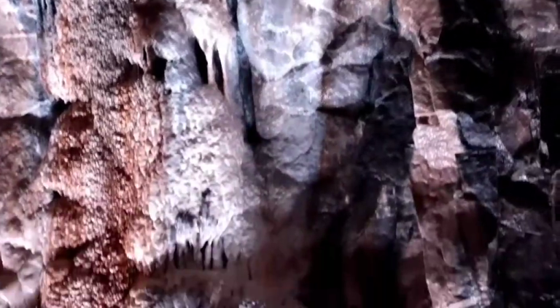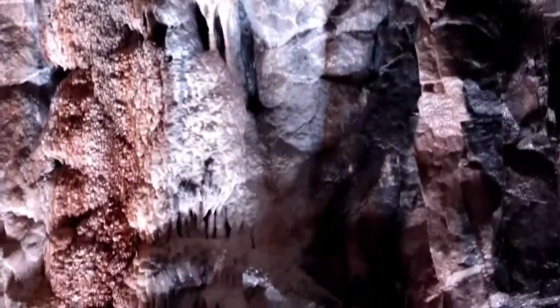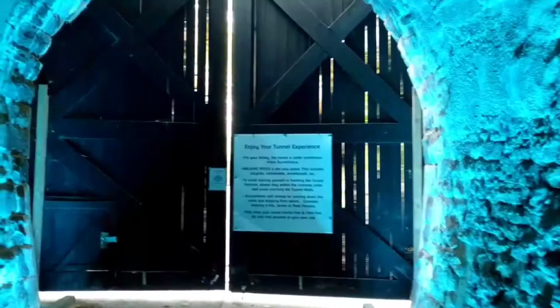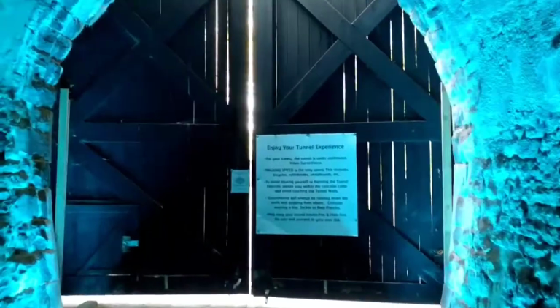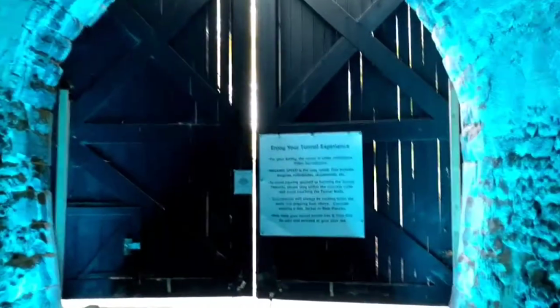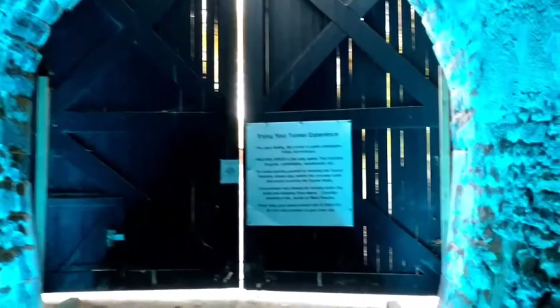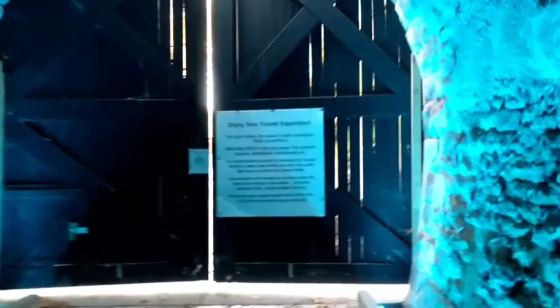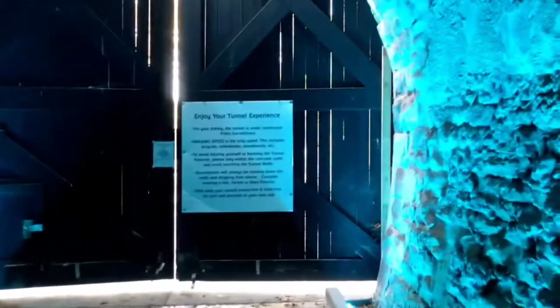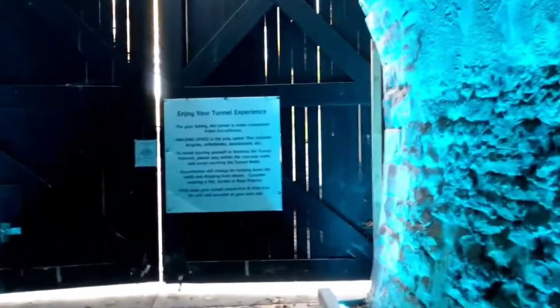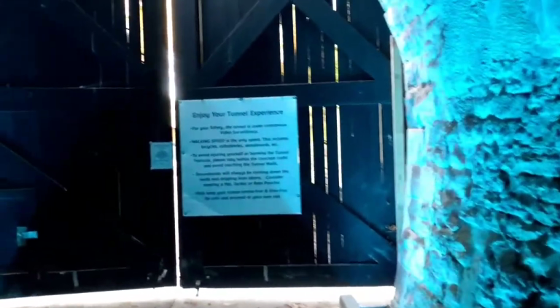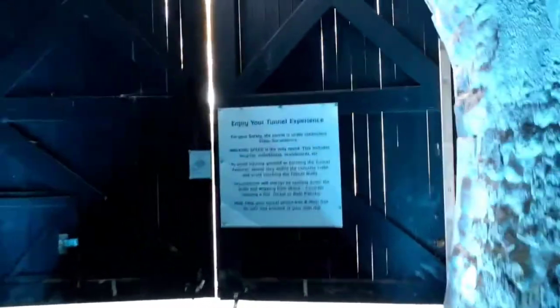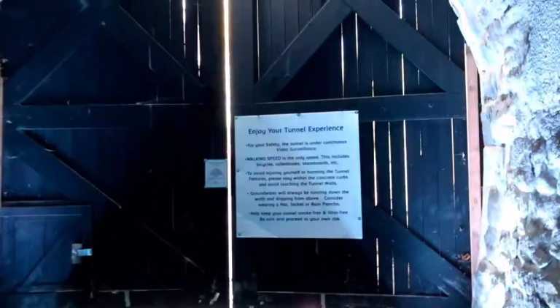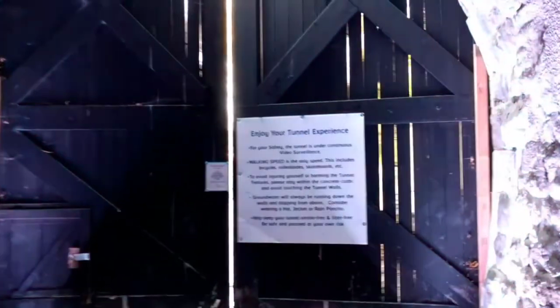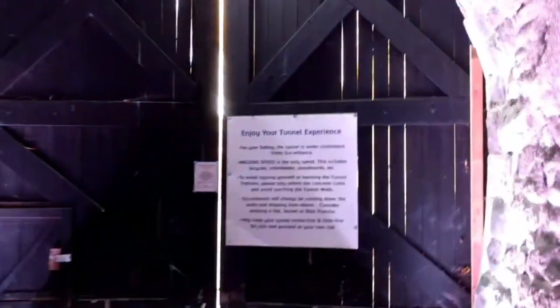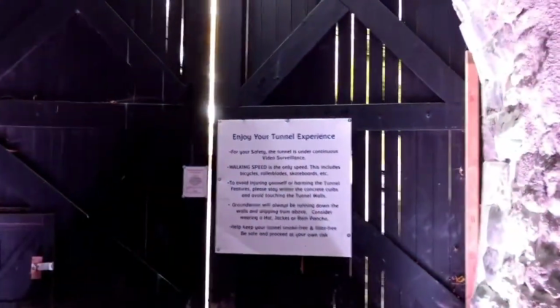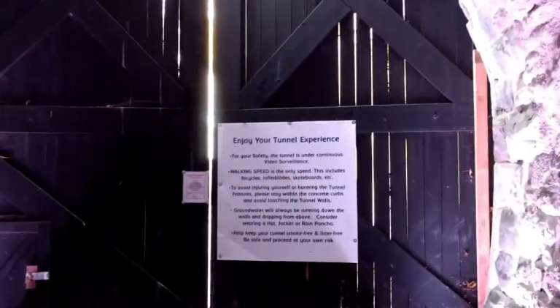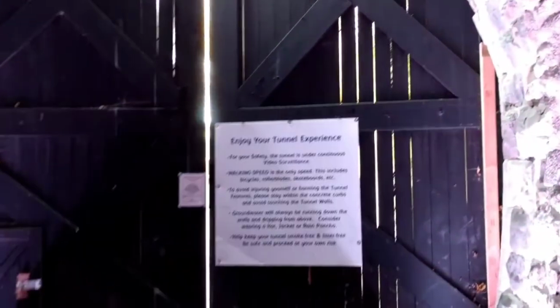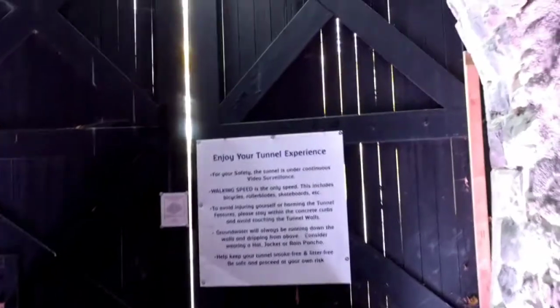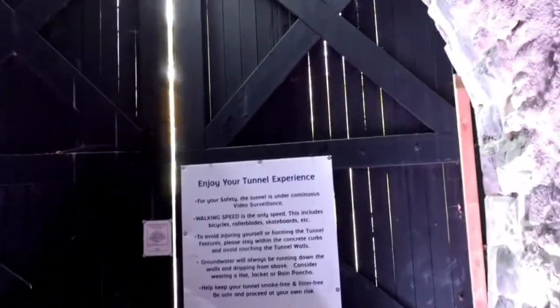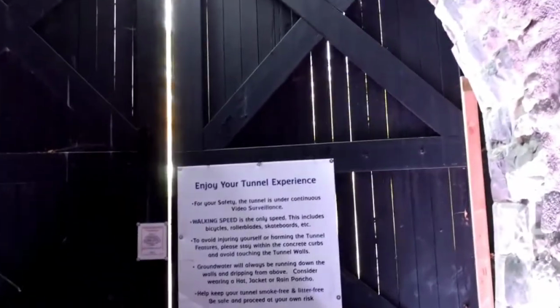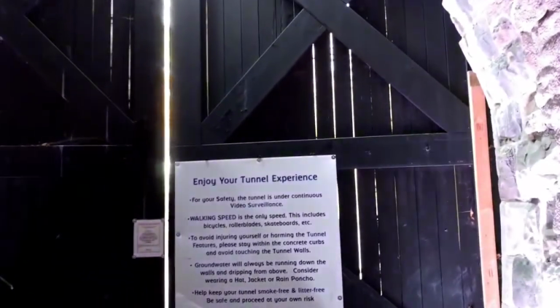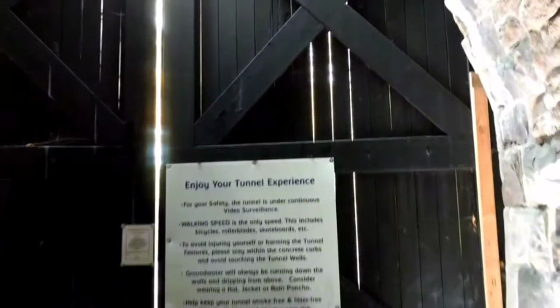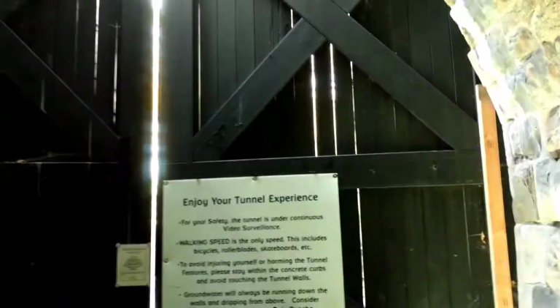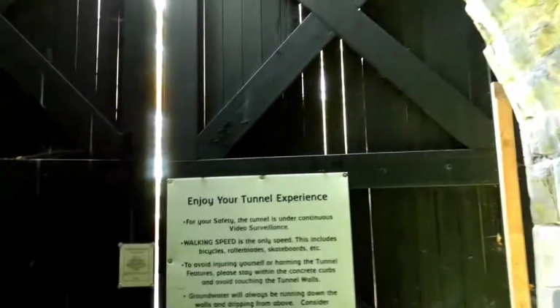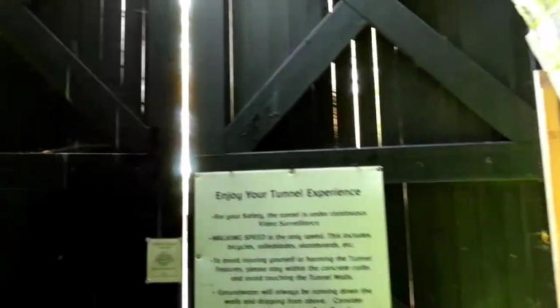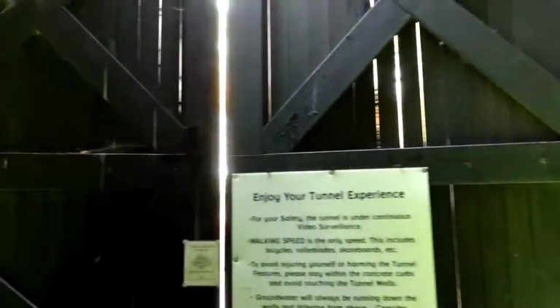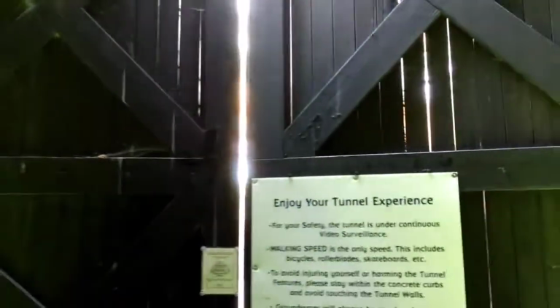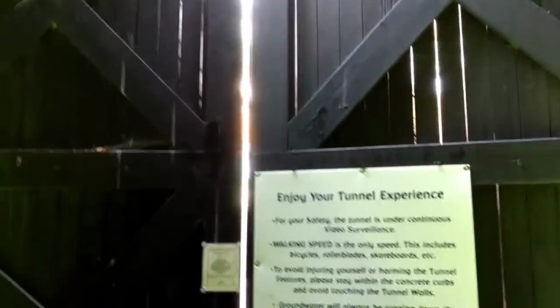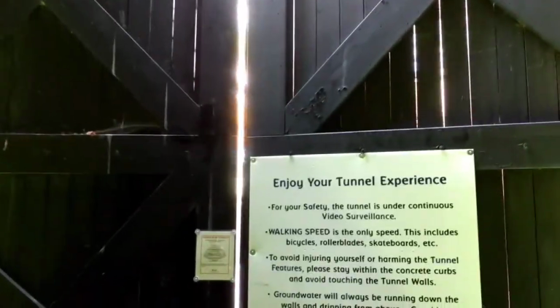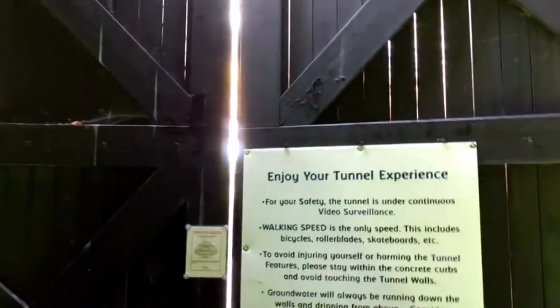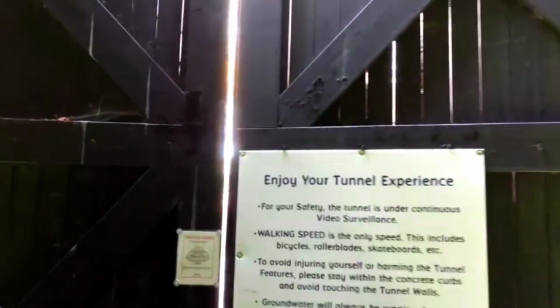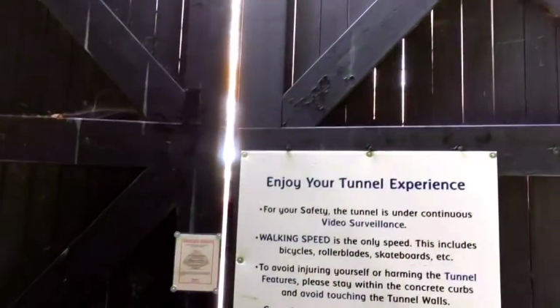We're approaching the north end and it's closed off right now. We have to turn around.